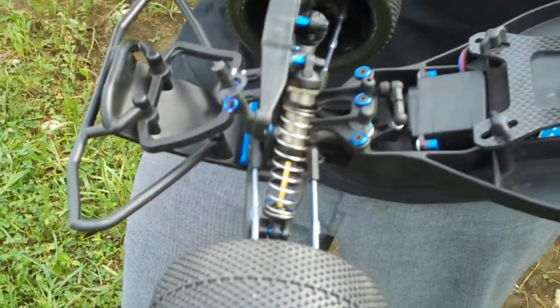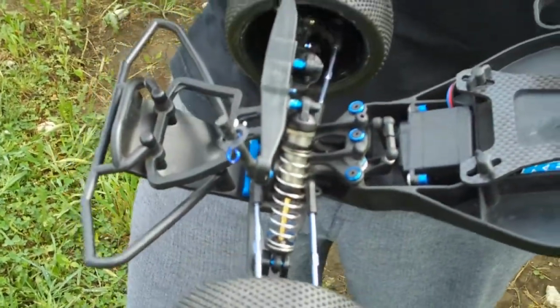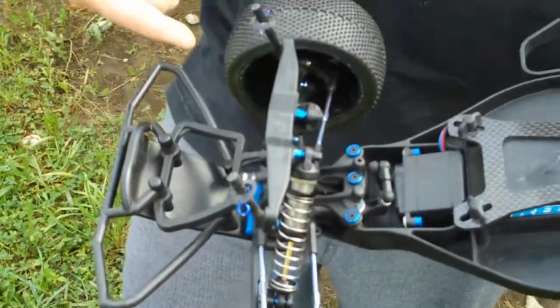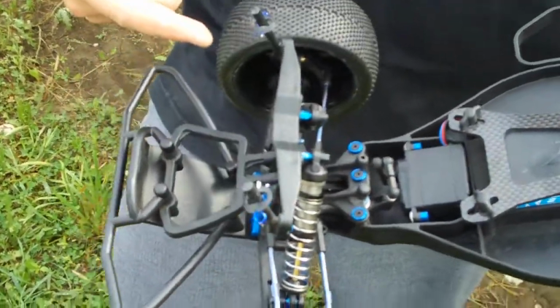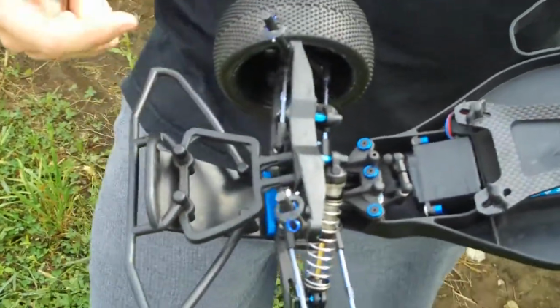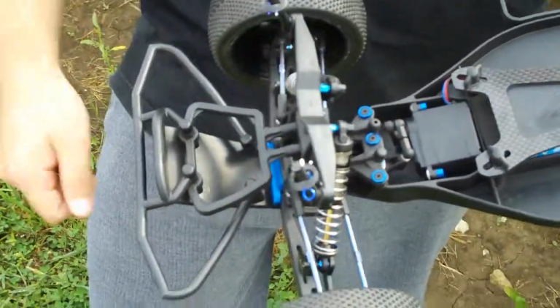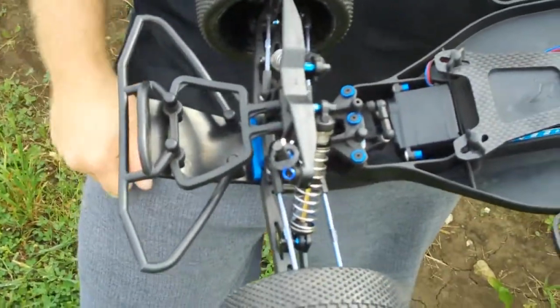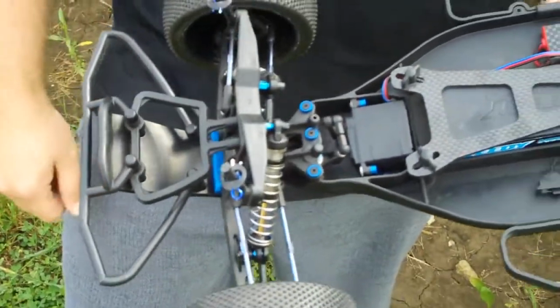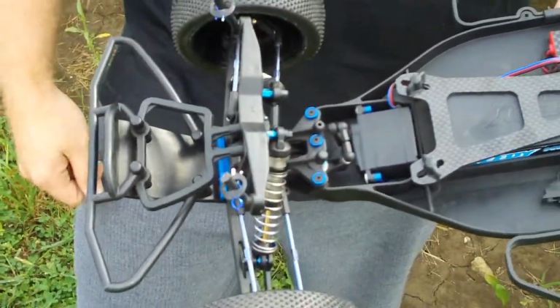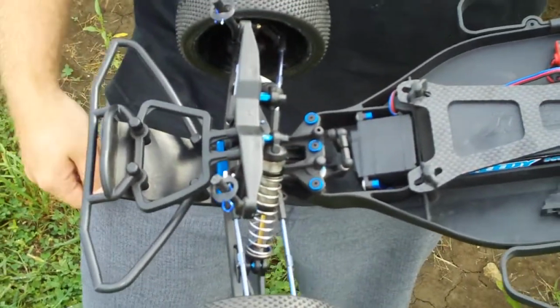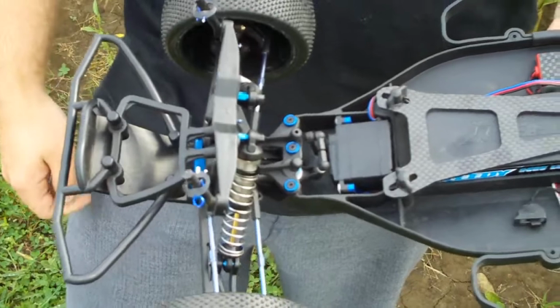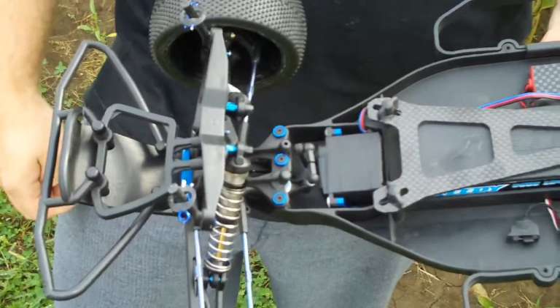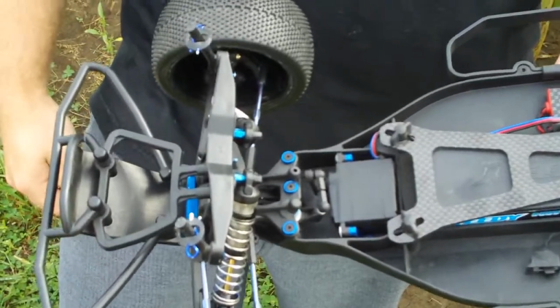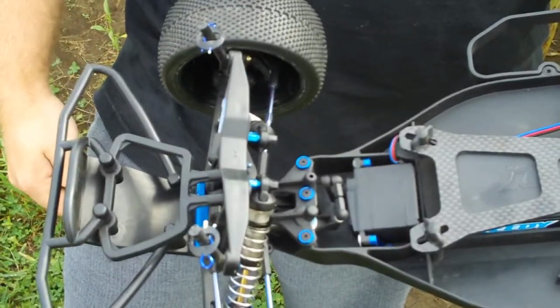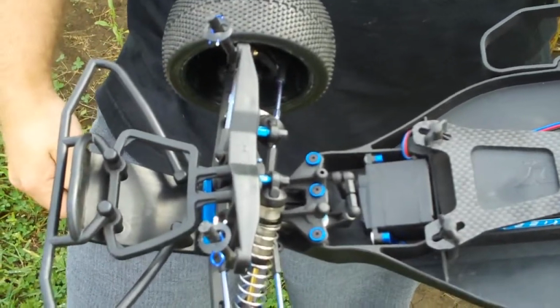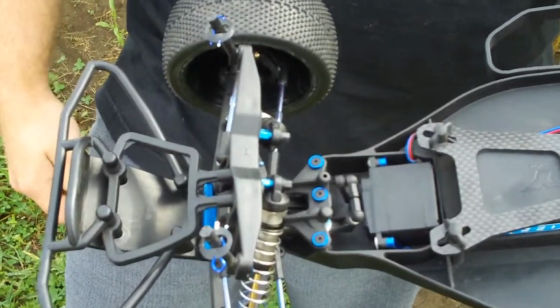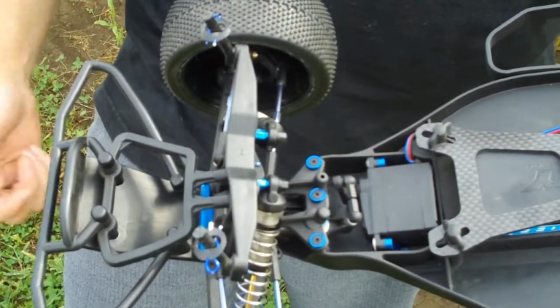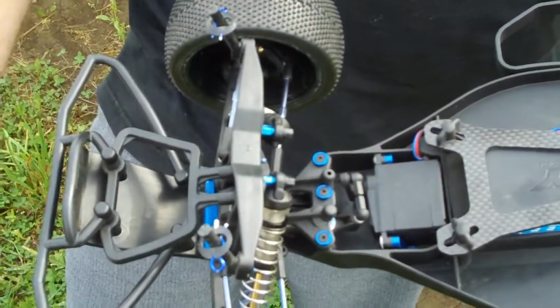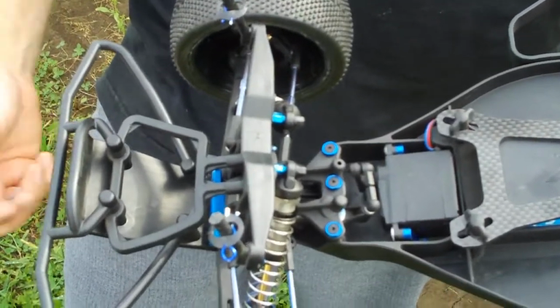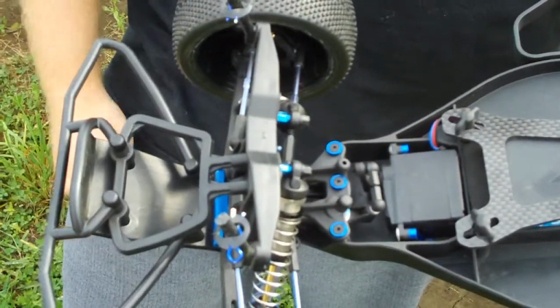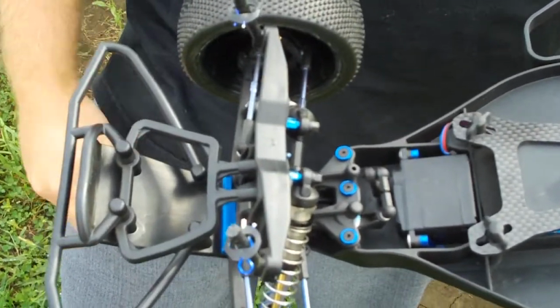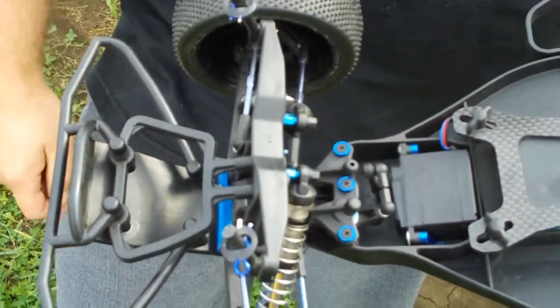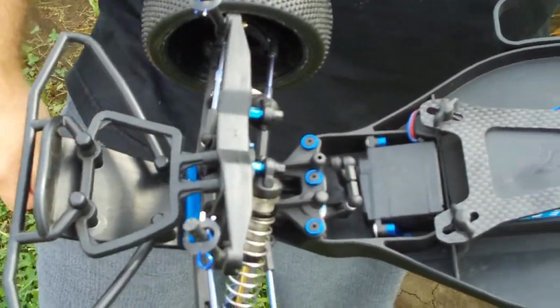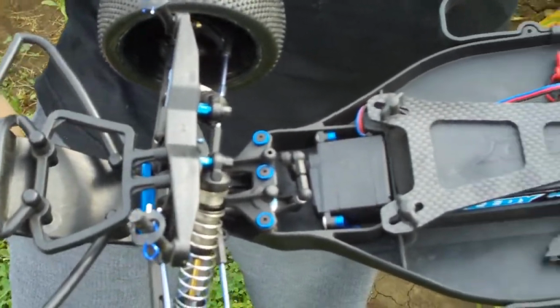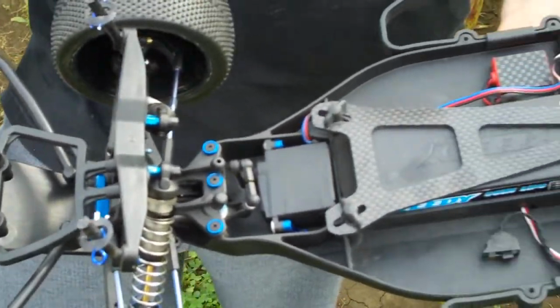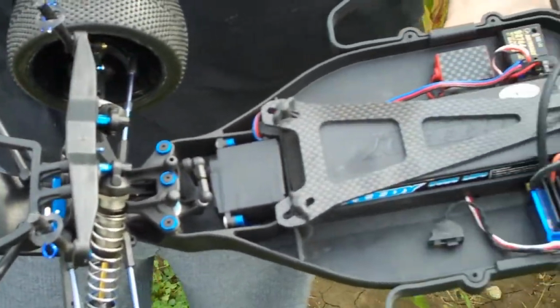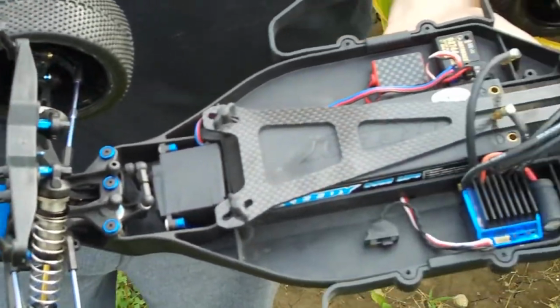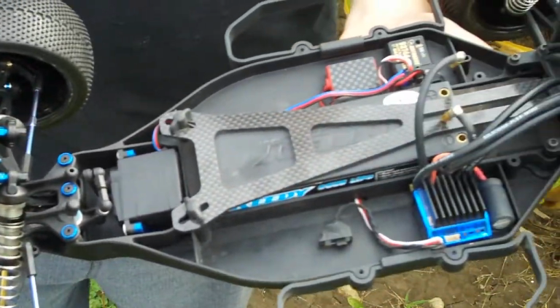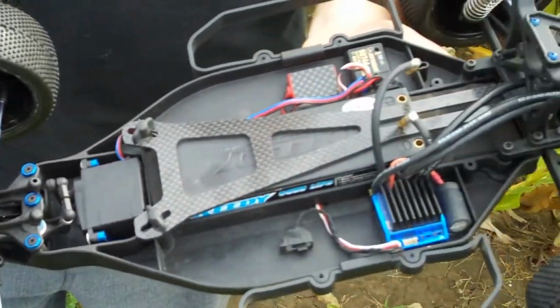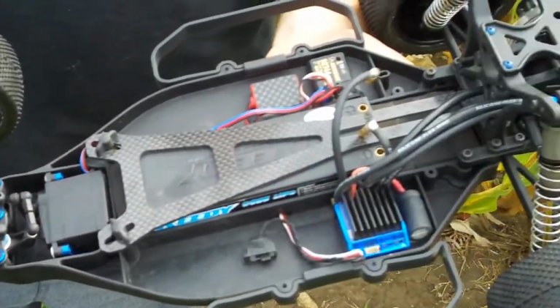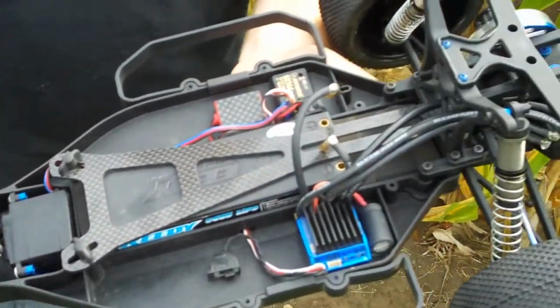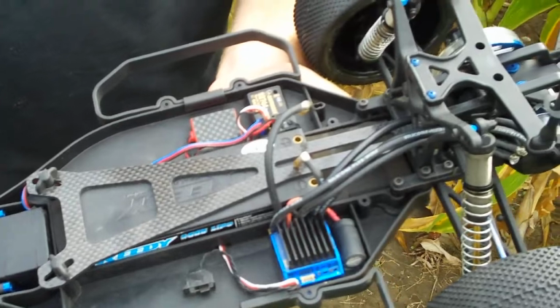We're here today to talk about the new Factory Team SC10. There's been a lot of hype about this truck, and finally it's here for you guys.